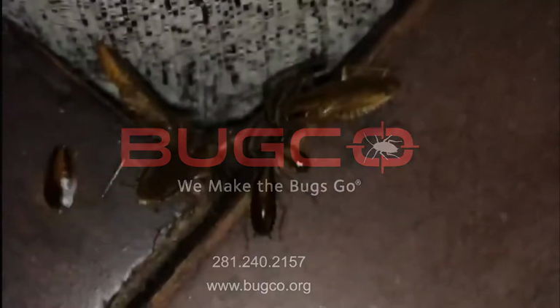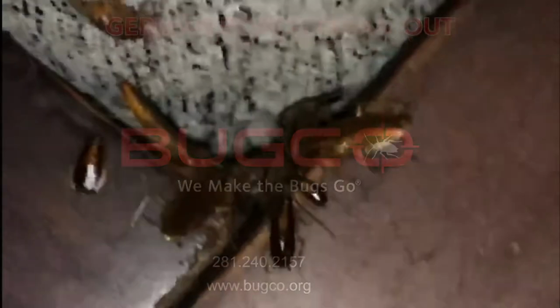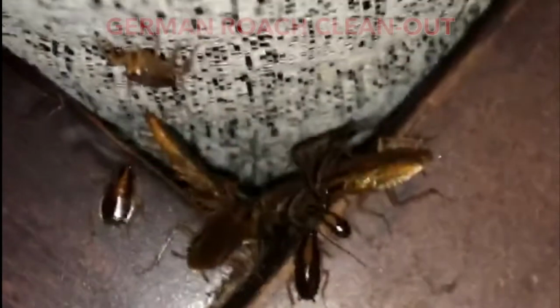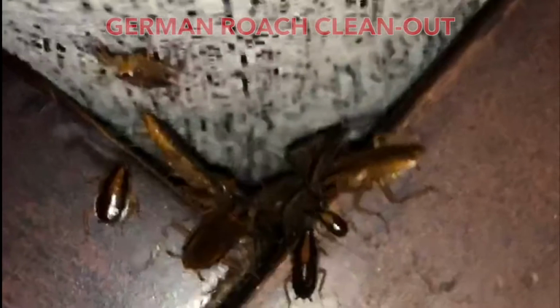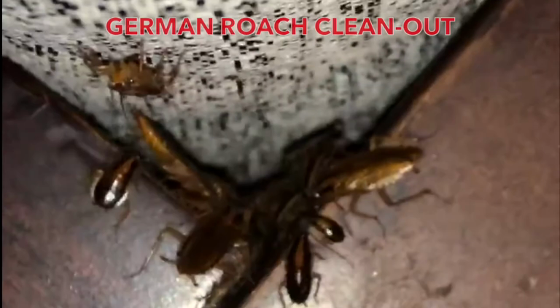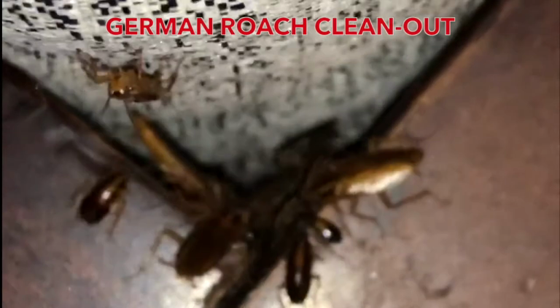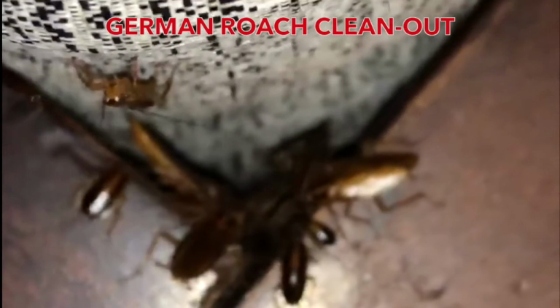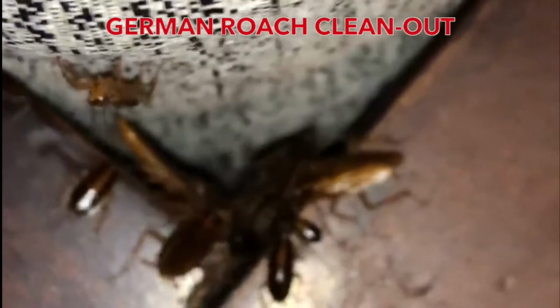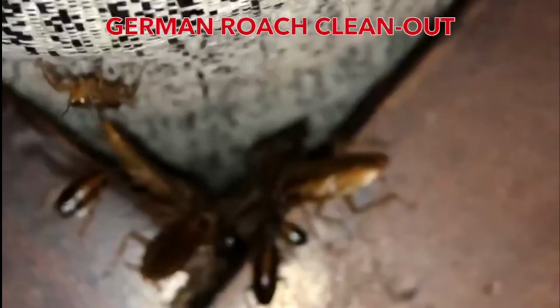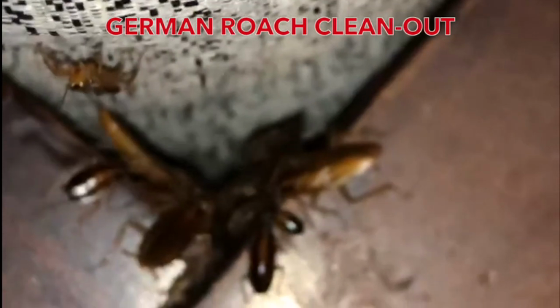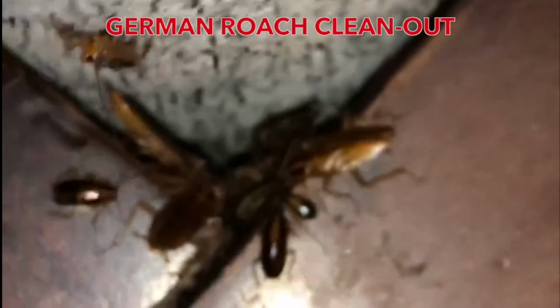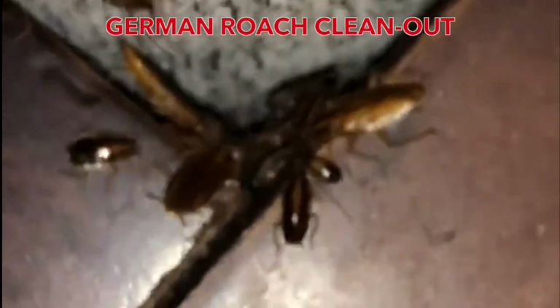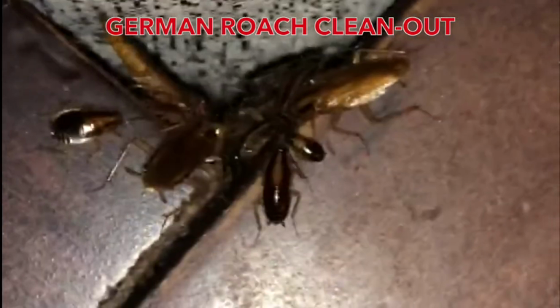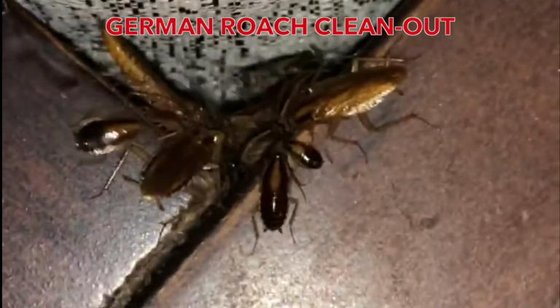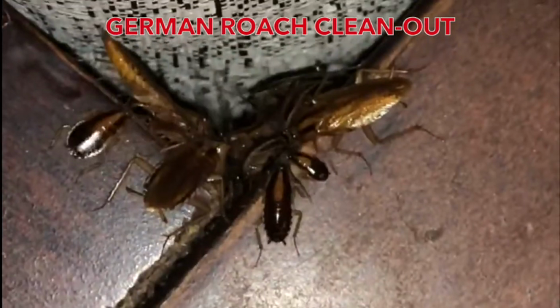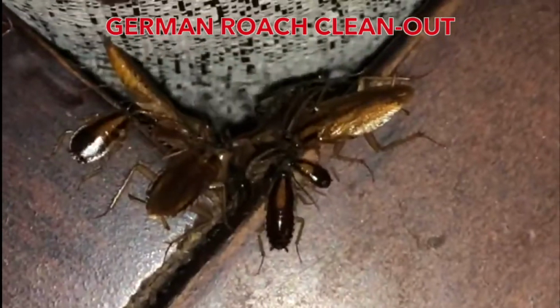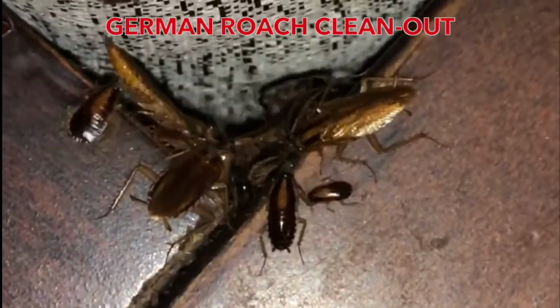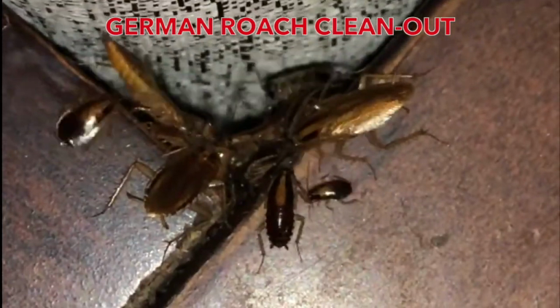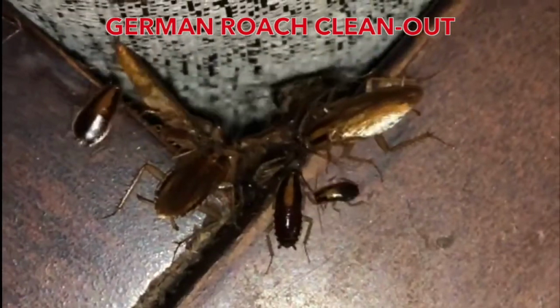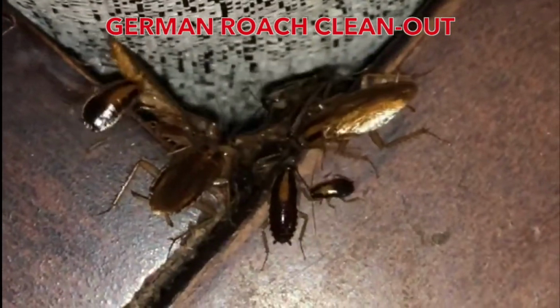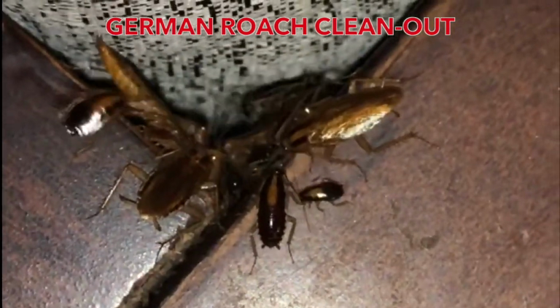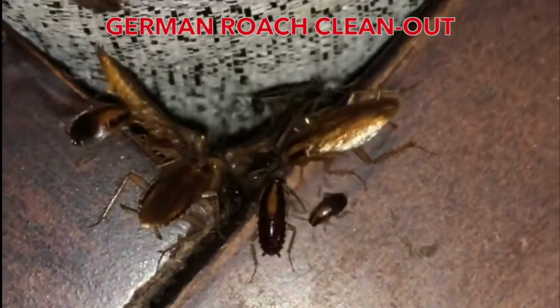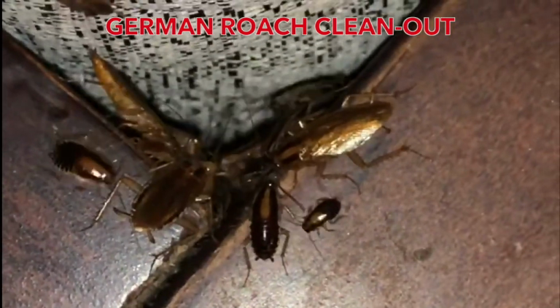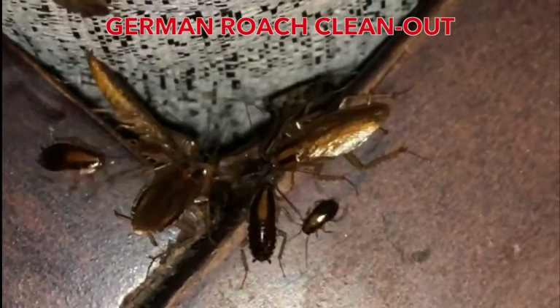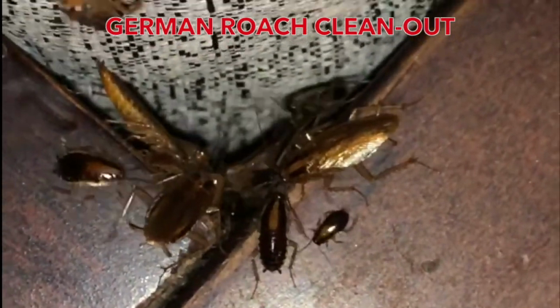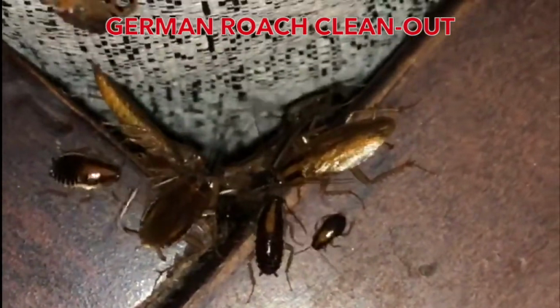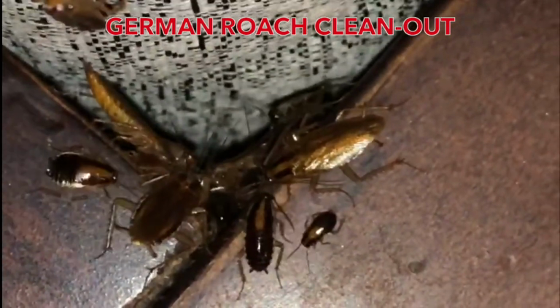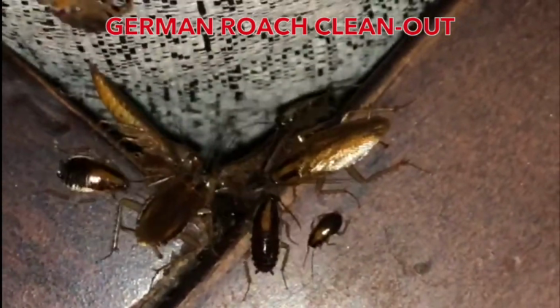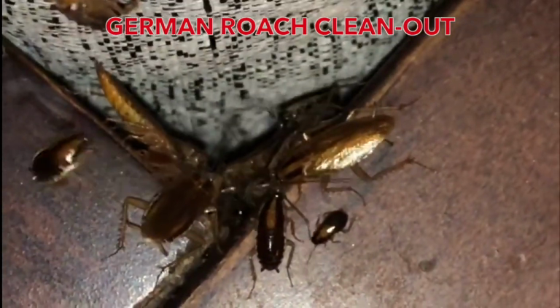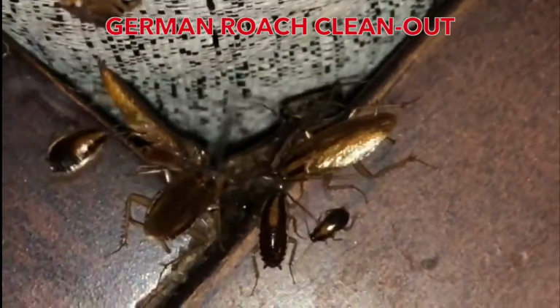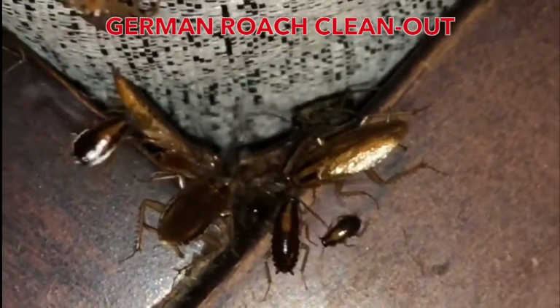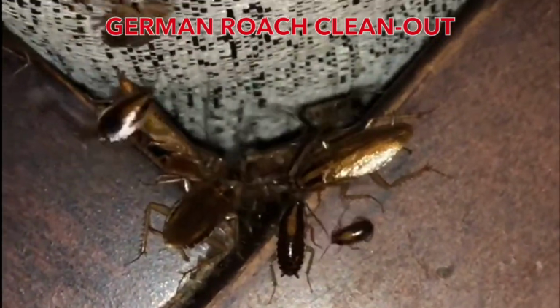Hey everyone, this is Daryl with Bugco Pest Control, and today we want to talk about the German Roach.